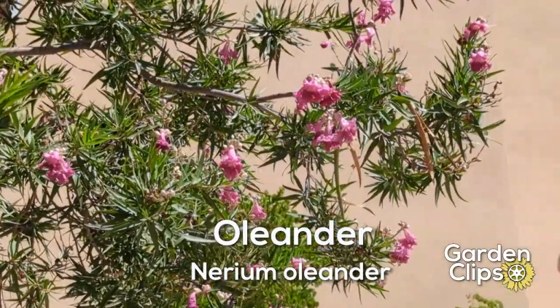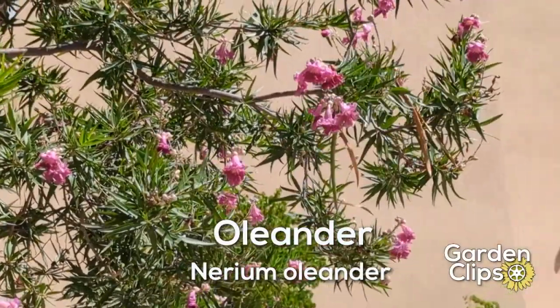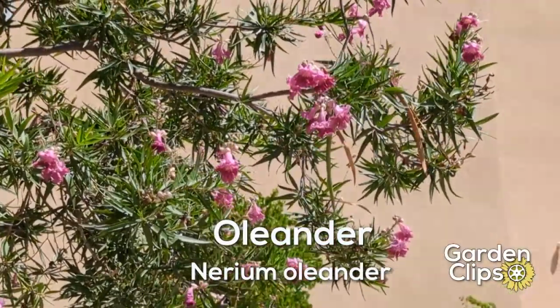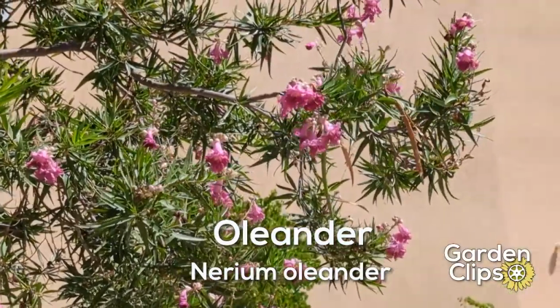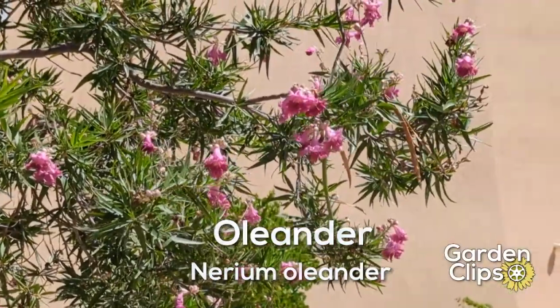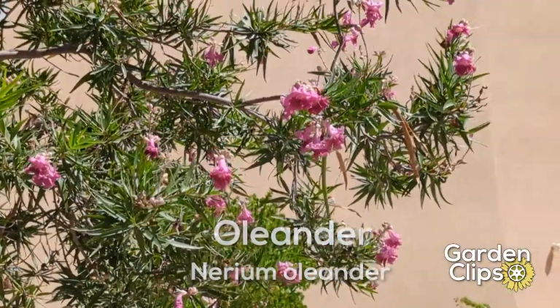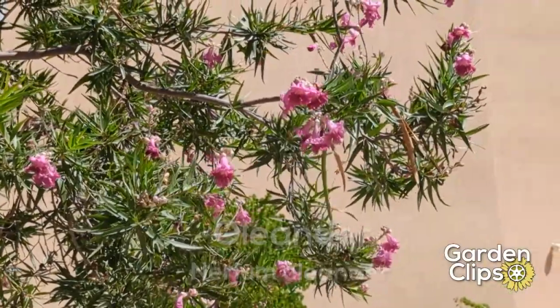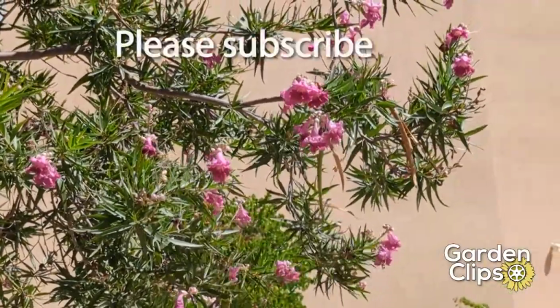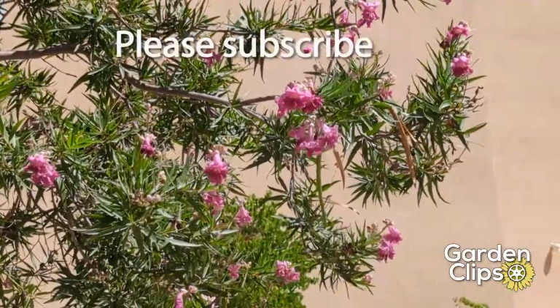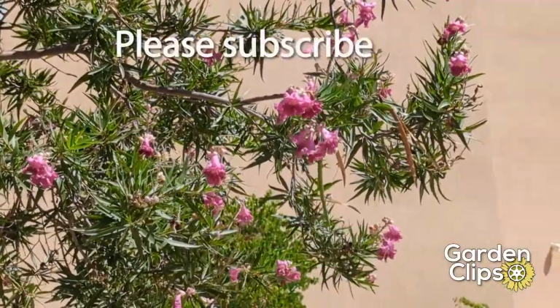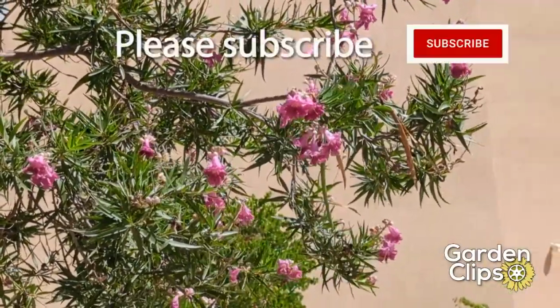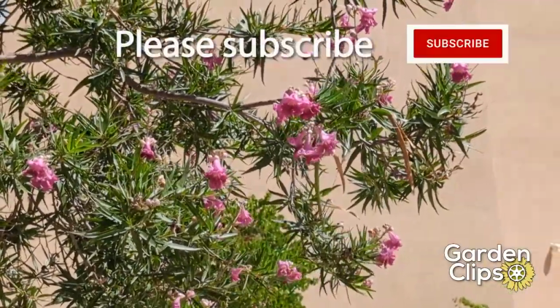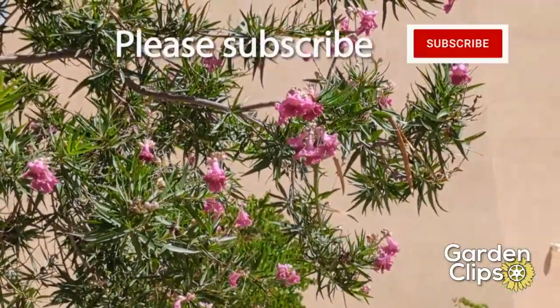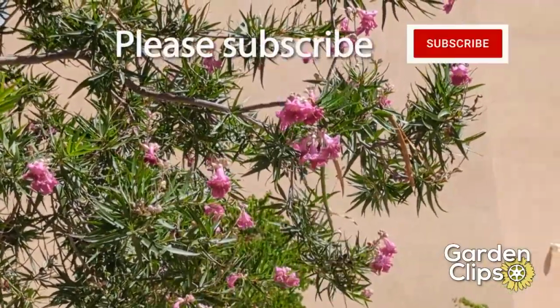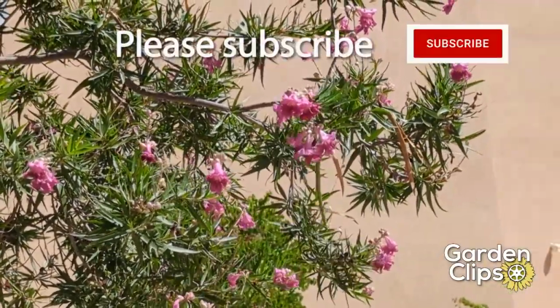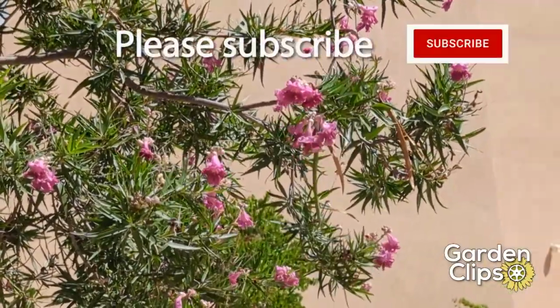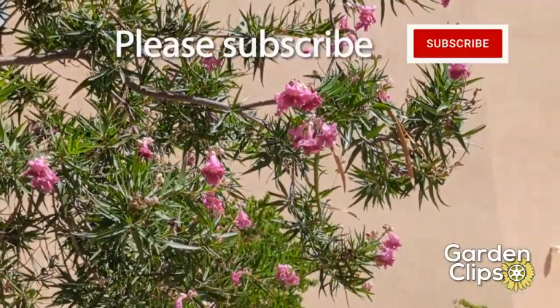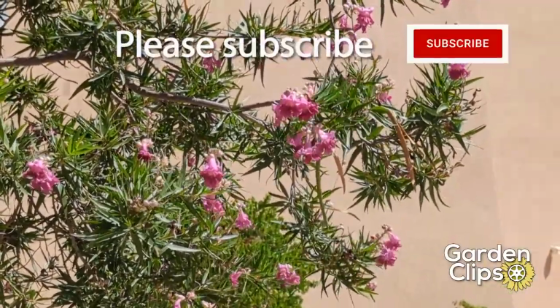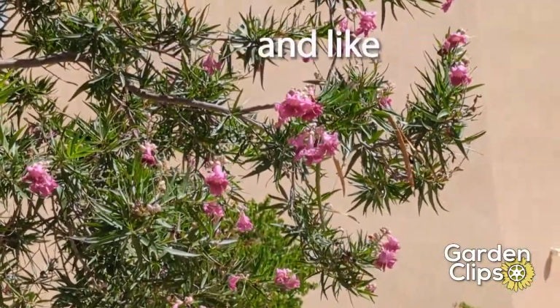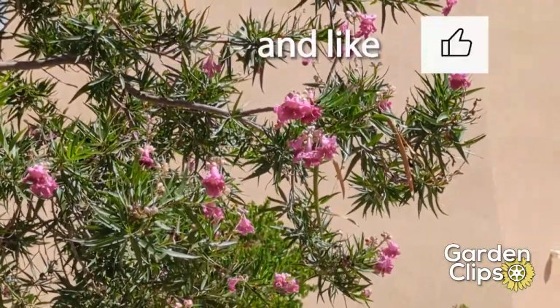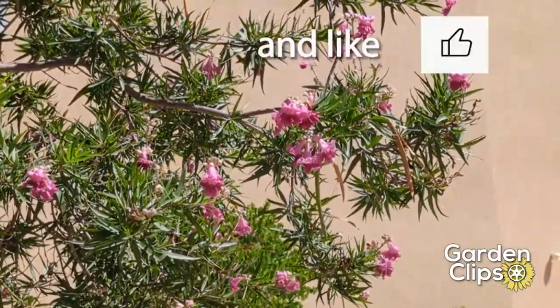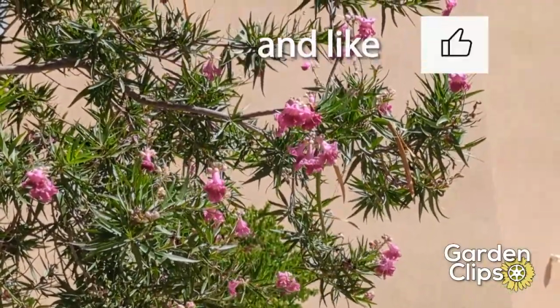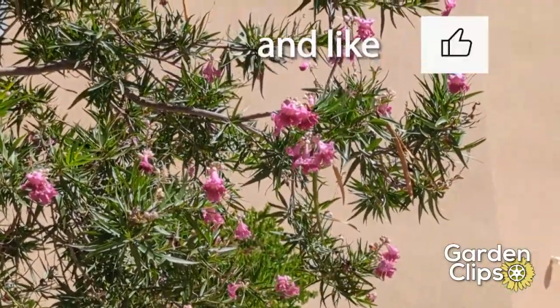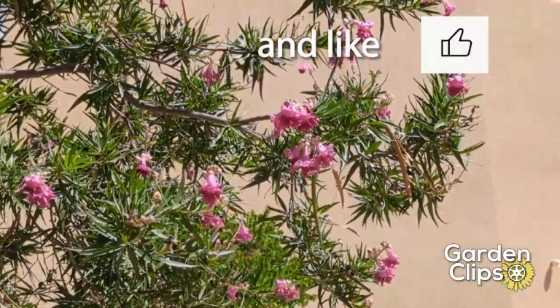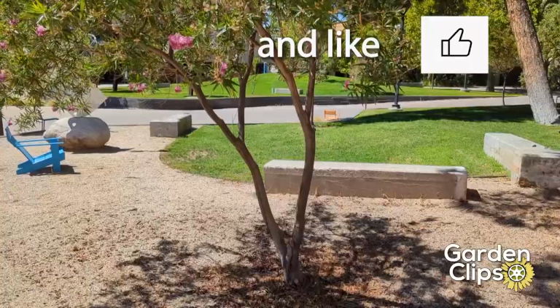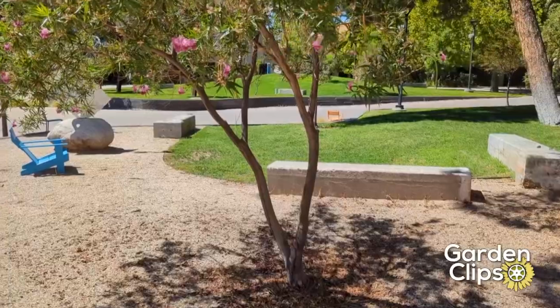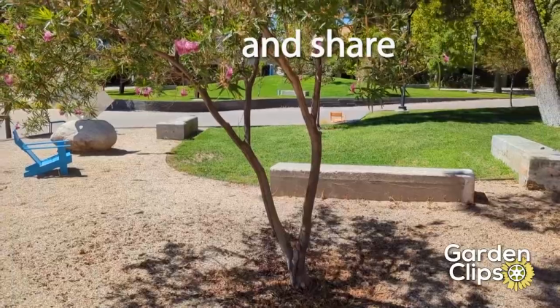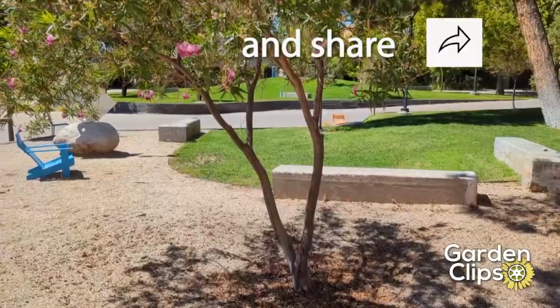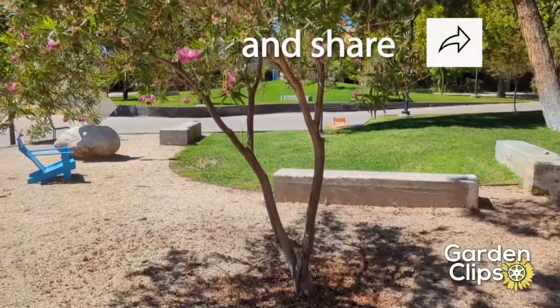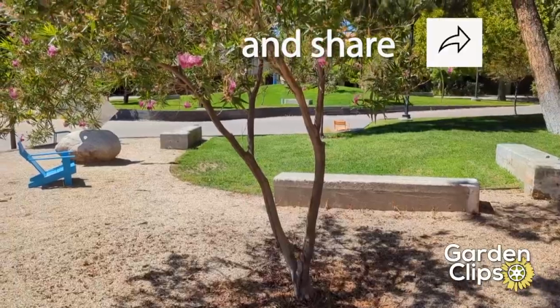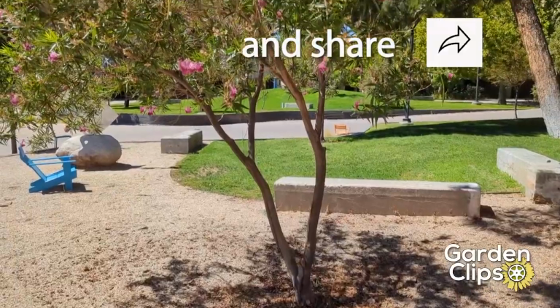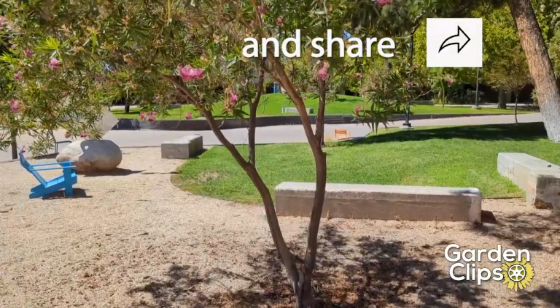If you like this video, please subscribe and like and share.